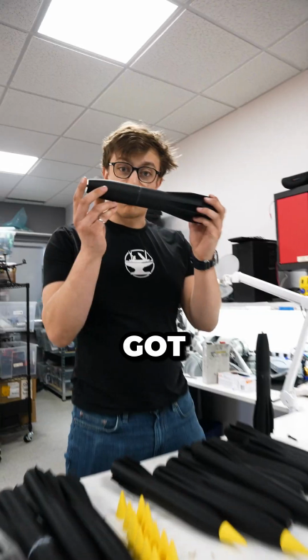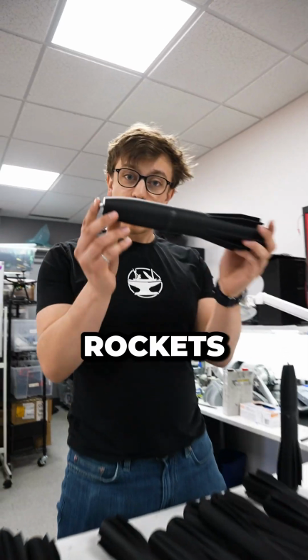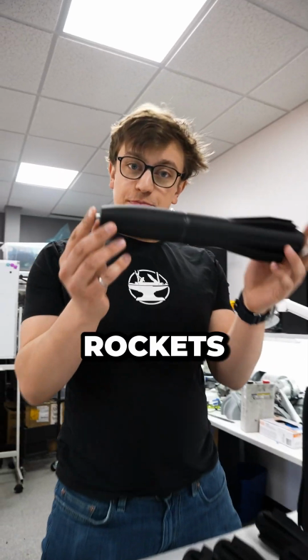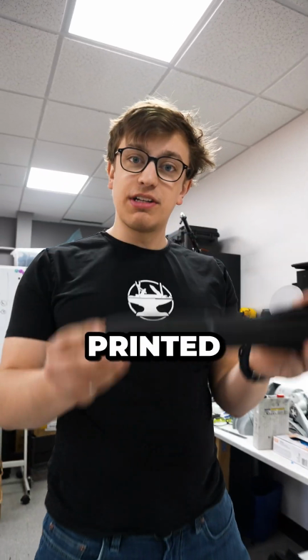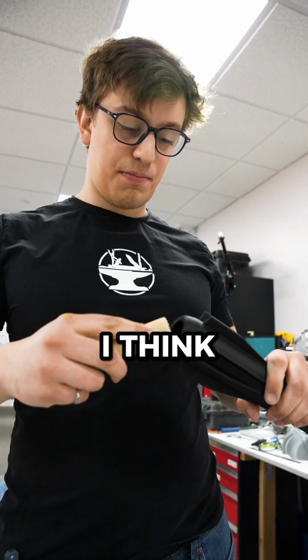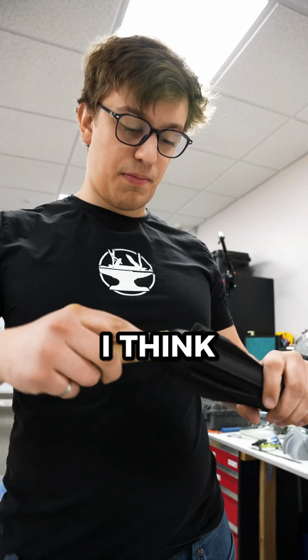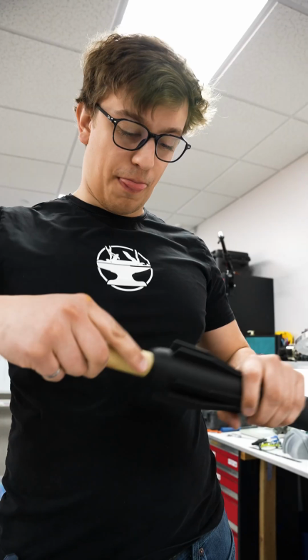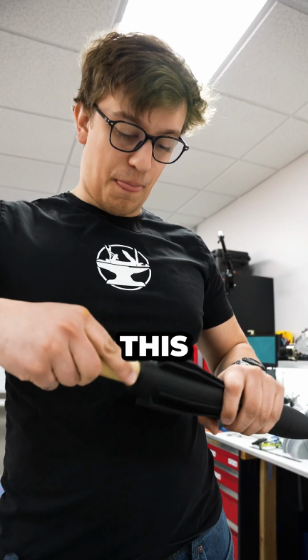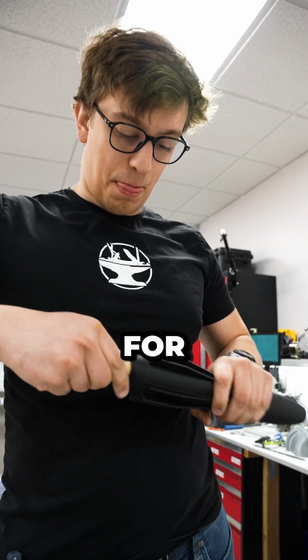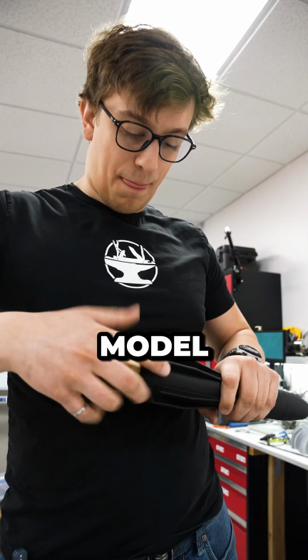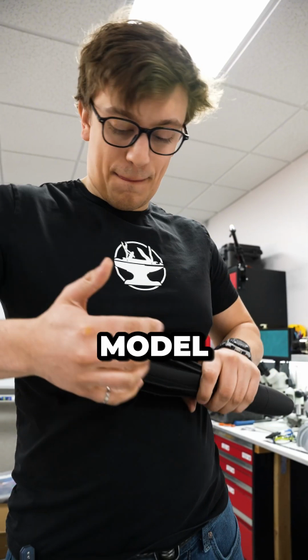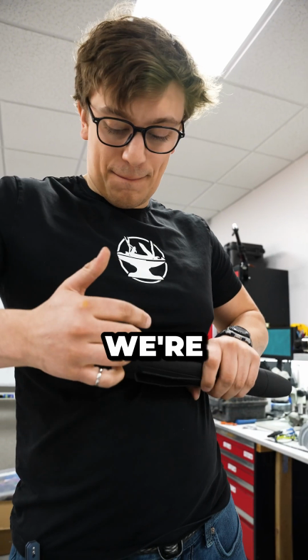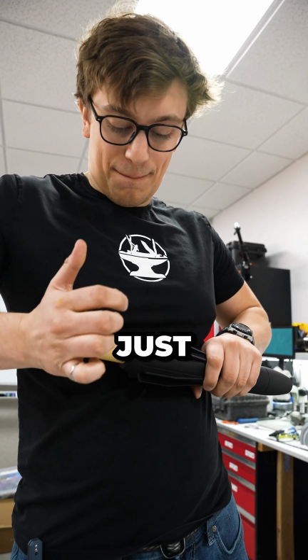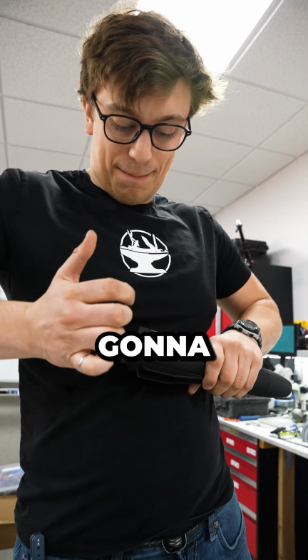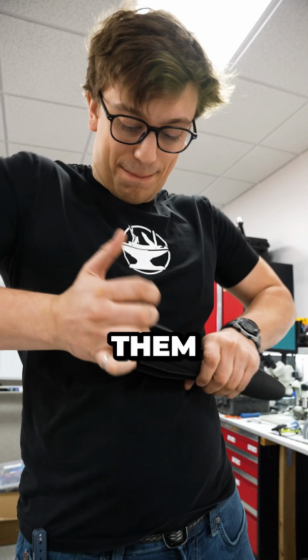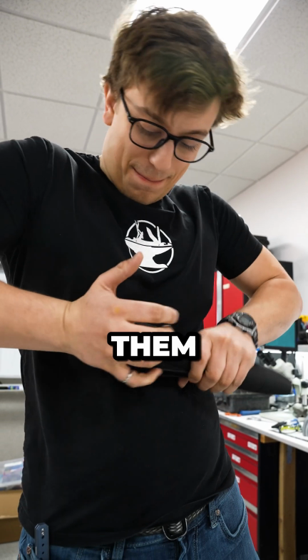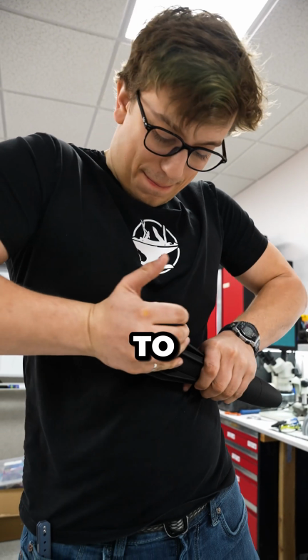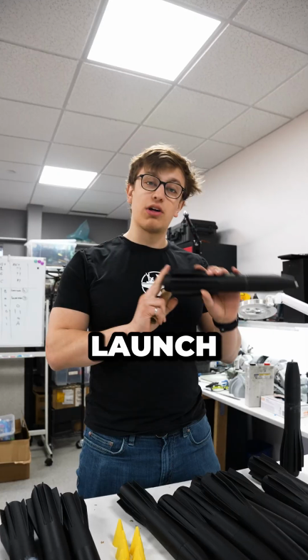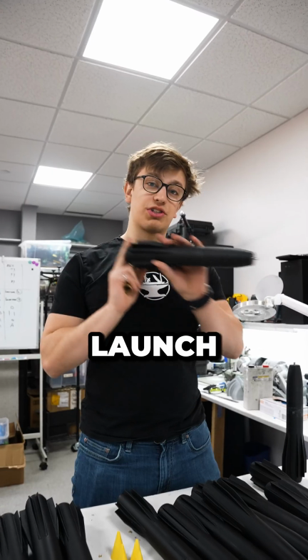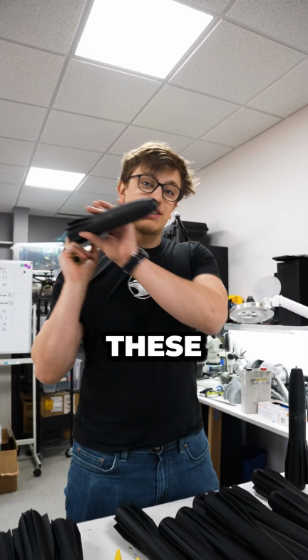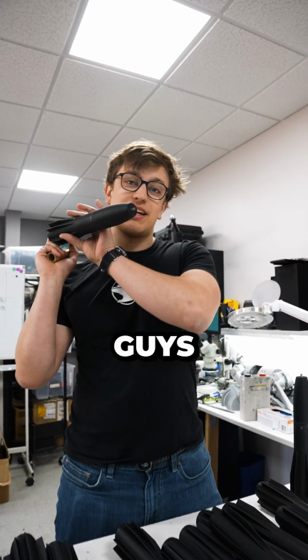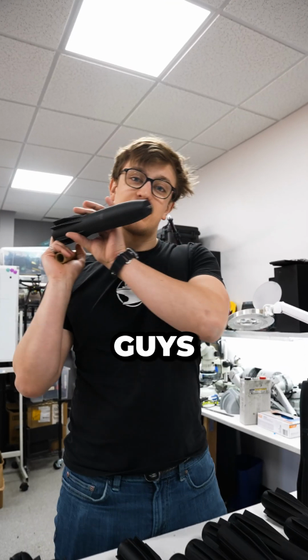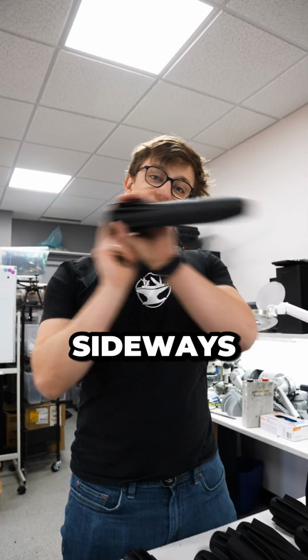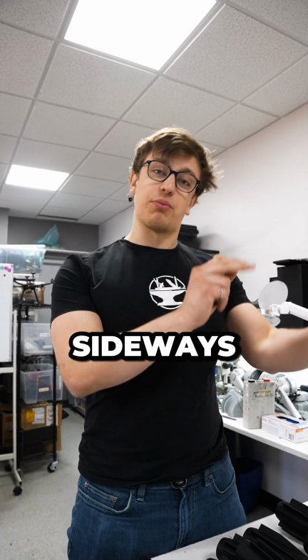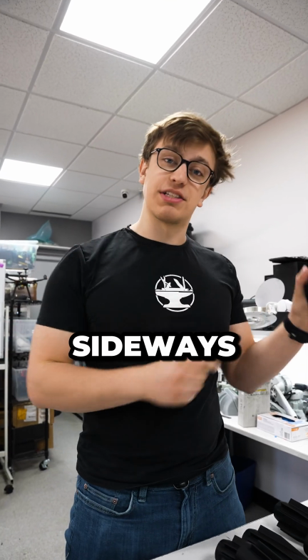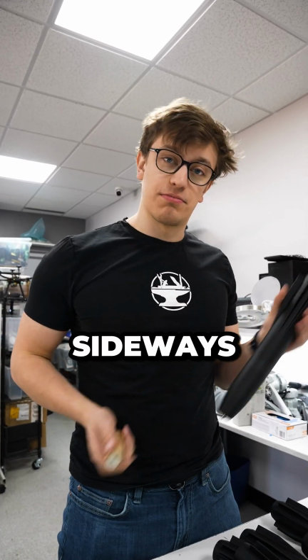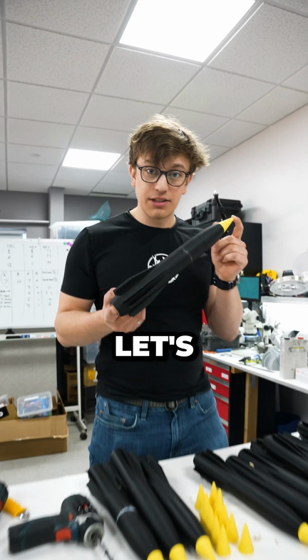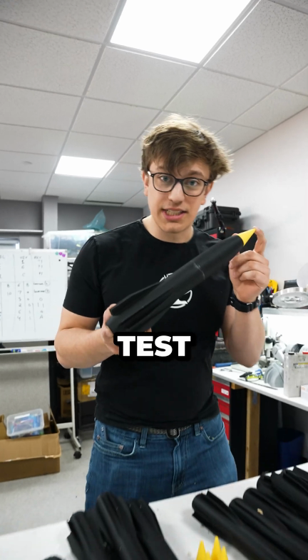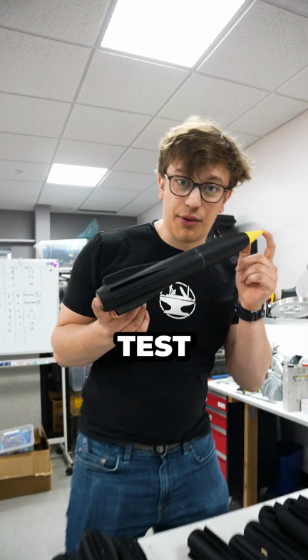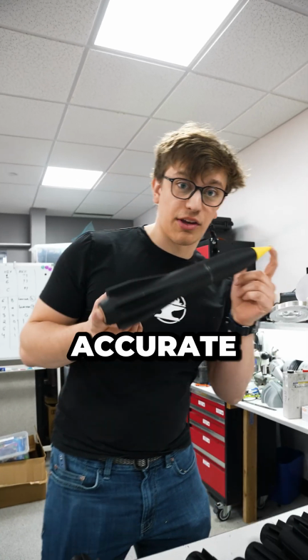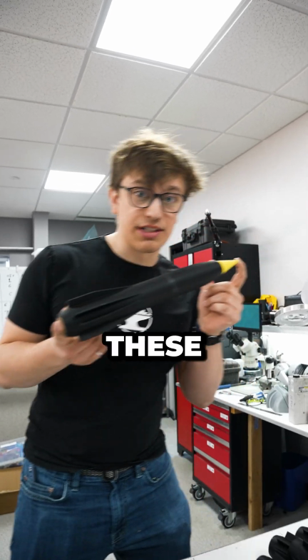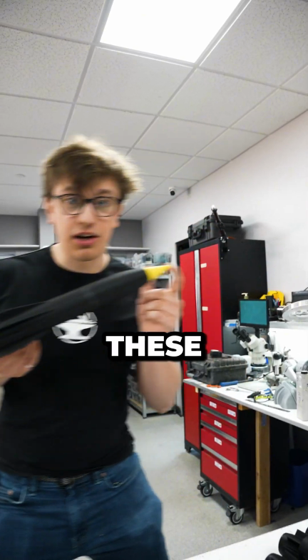We've got rockets printed — this is for a model rocket, and we're just going to use them to launch these guys sideways. Let's go test how accurate these are.